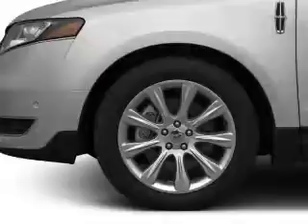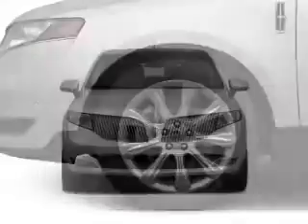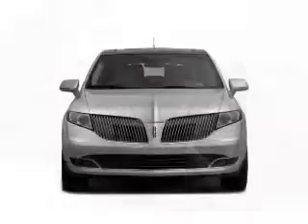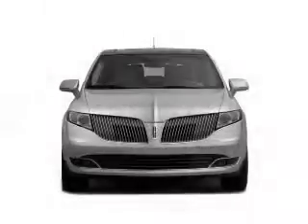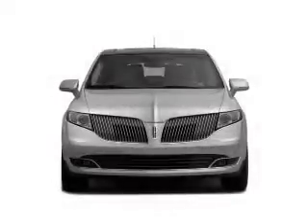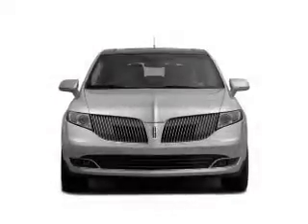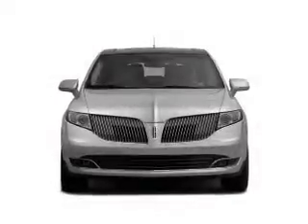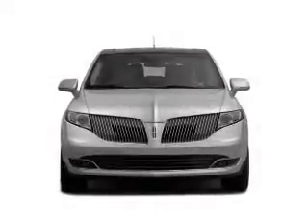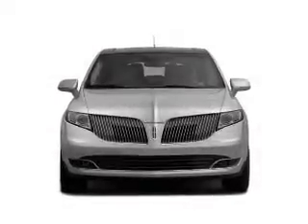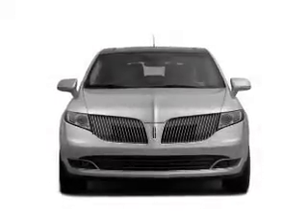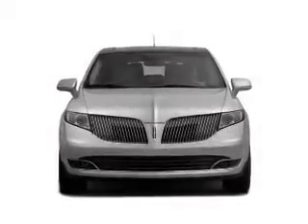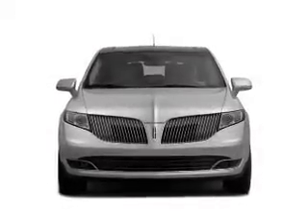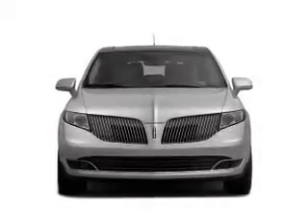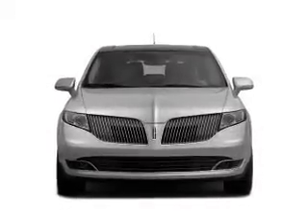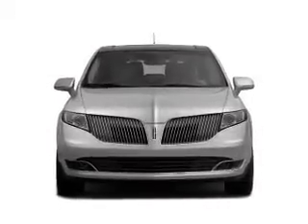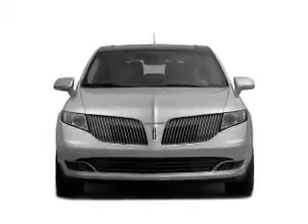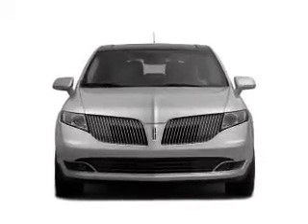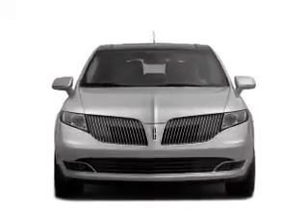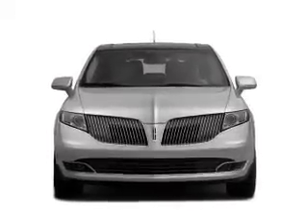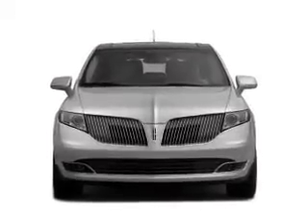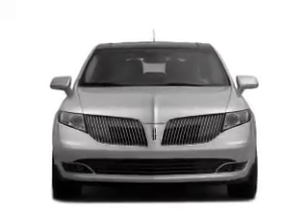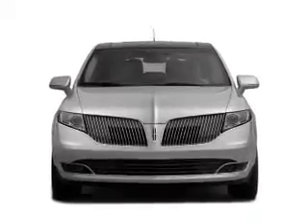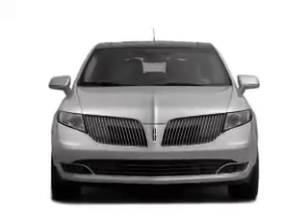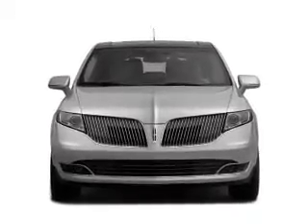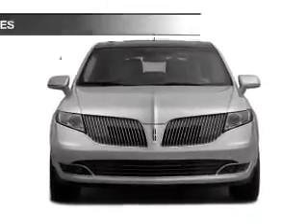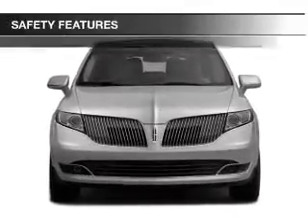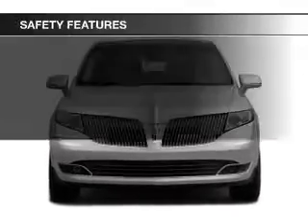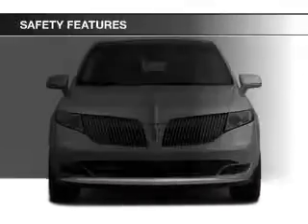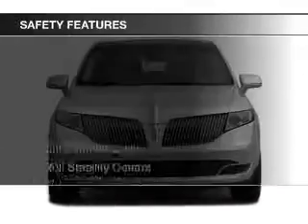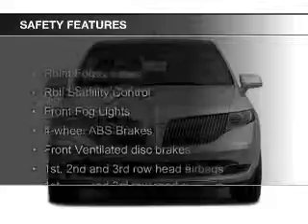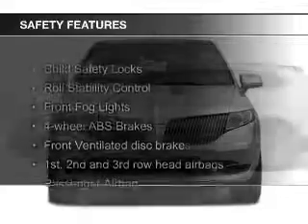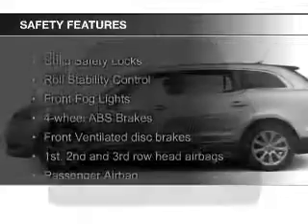Sirius XM satellite radio, digital audio input, auxiliary input, and remote start.